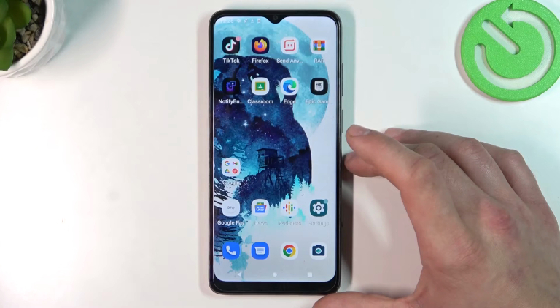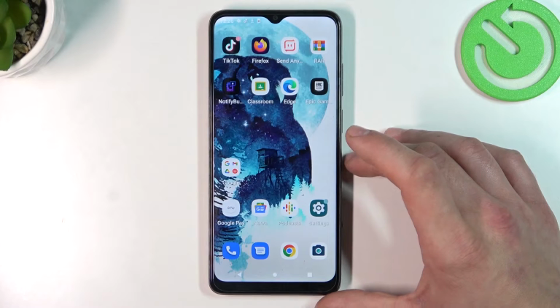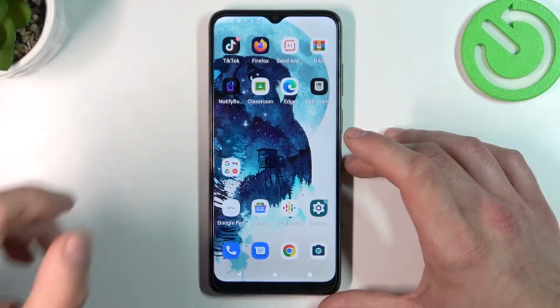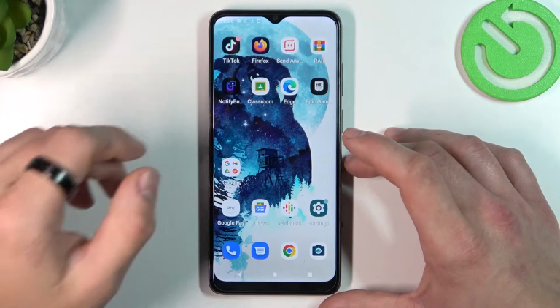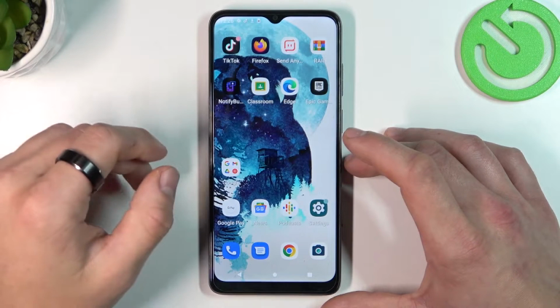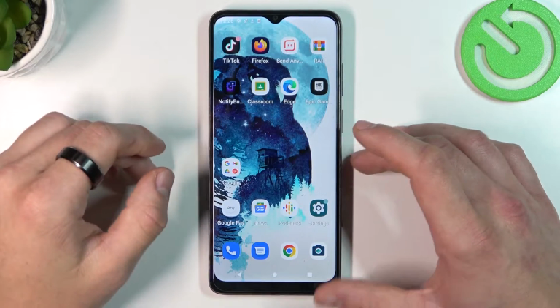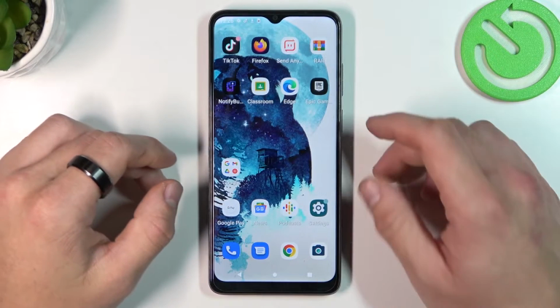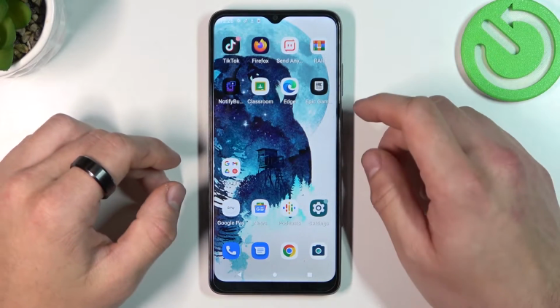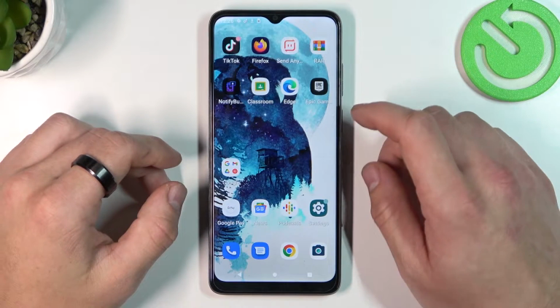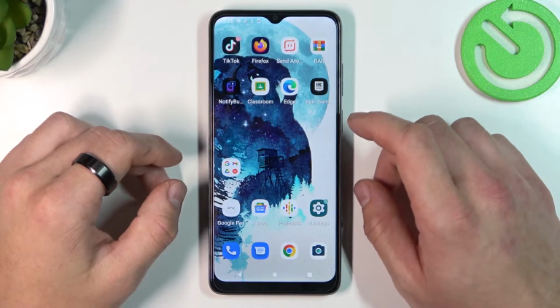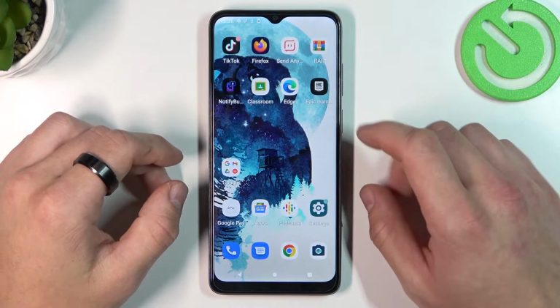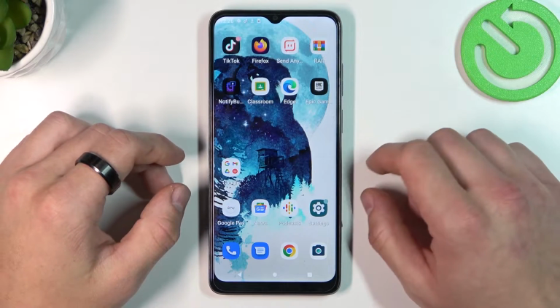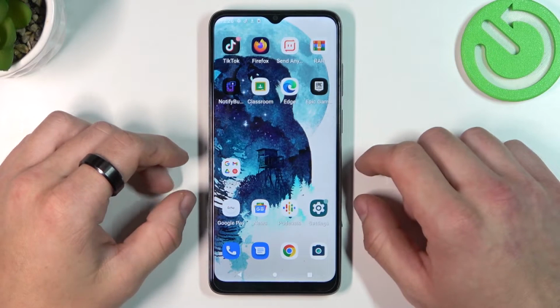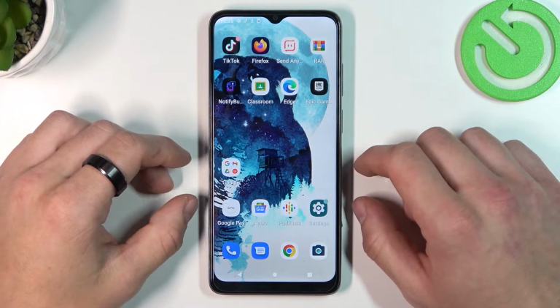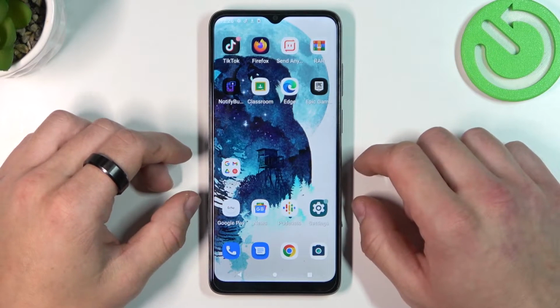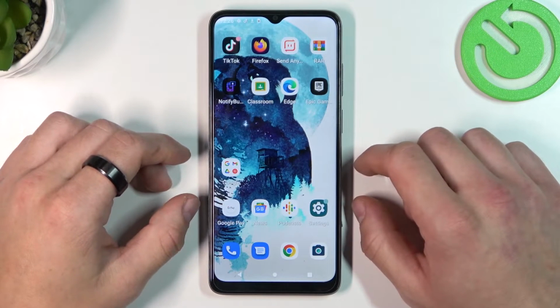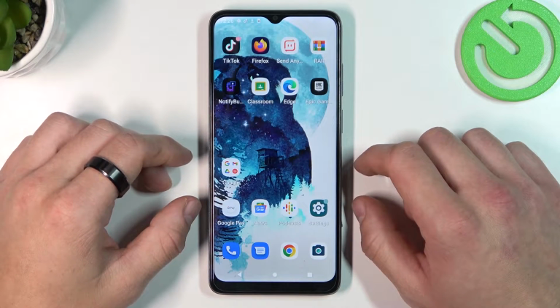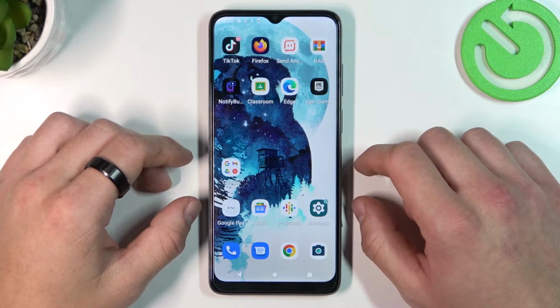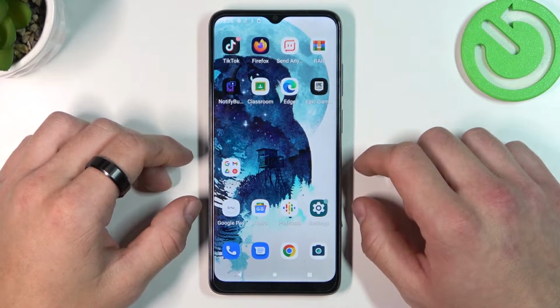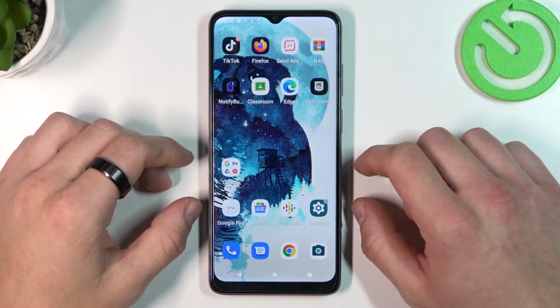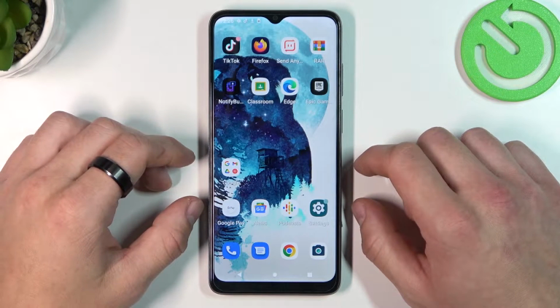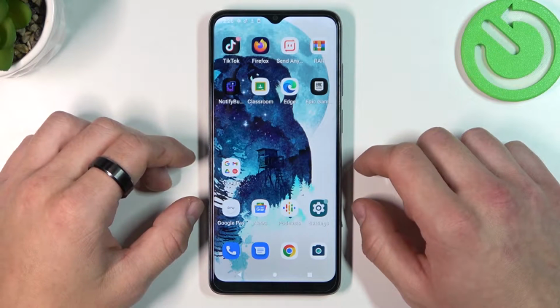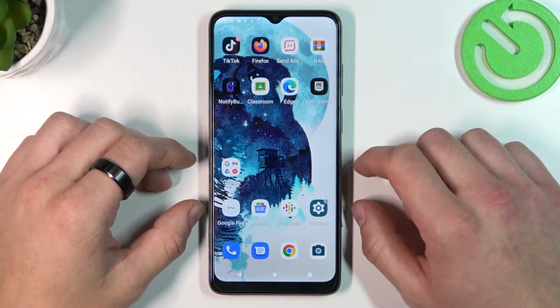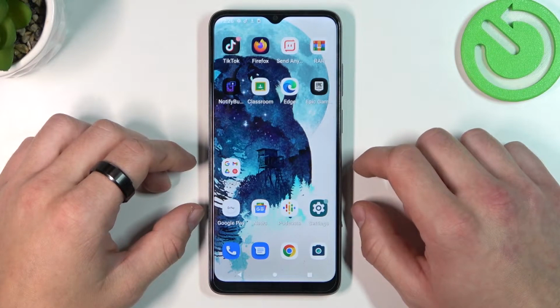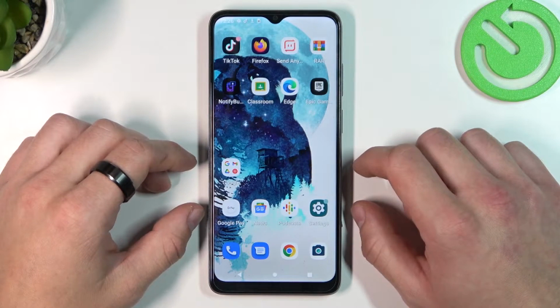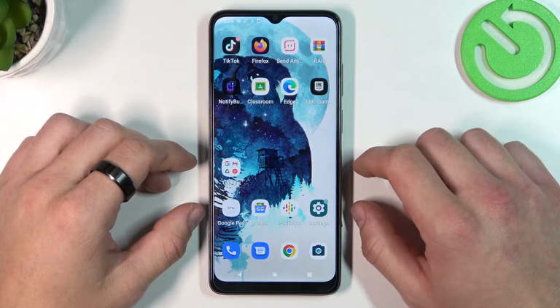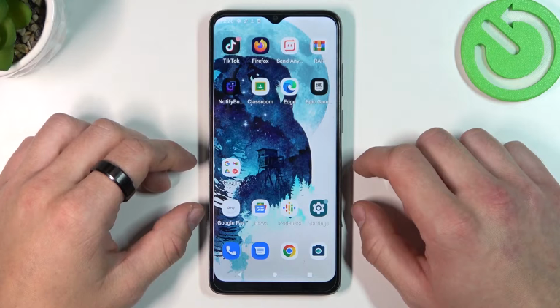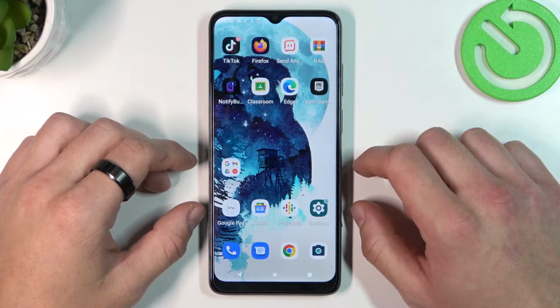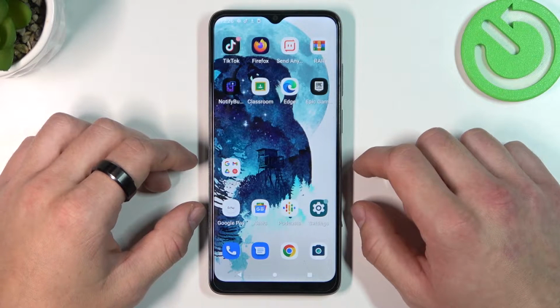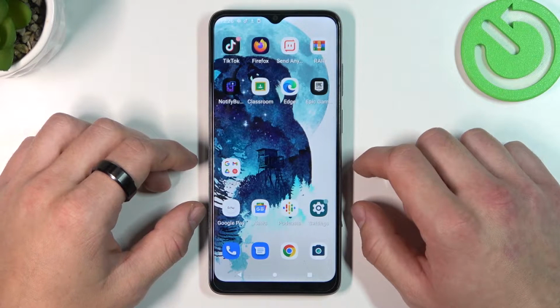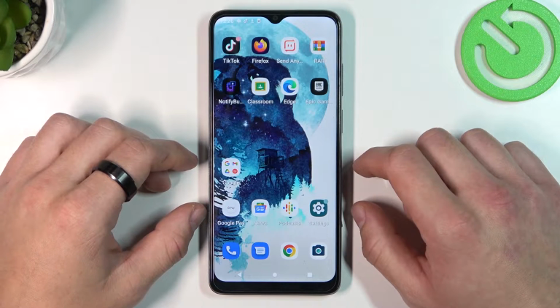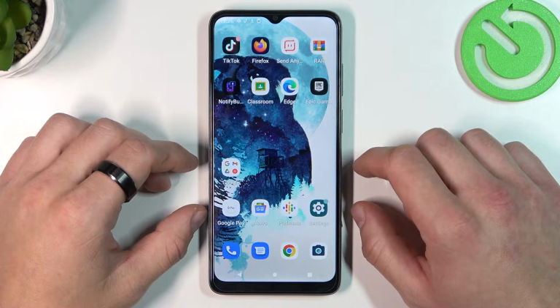Hello, in front of me I've got Motorola Moto E22. In this video I'll show you all unlock methods.